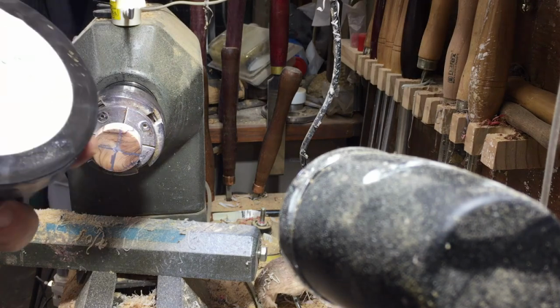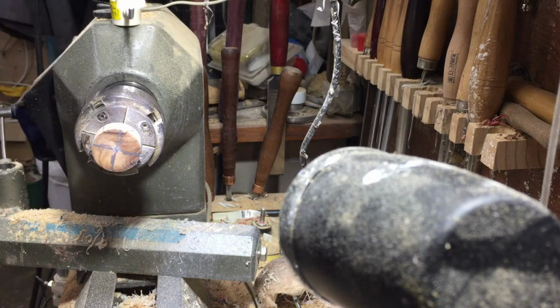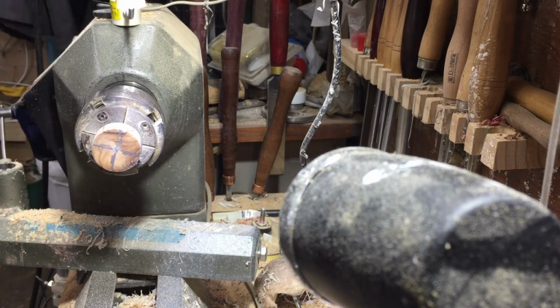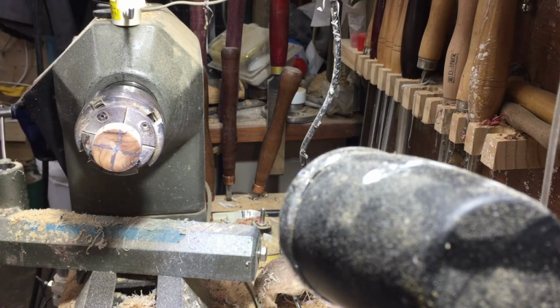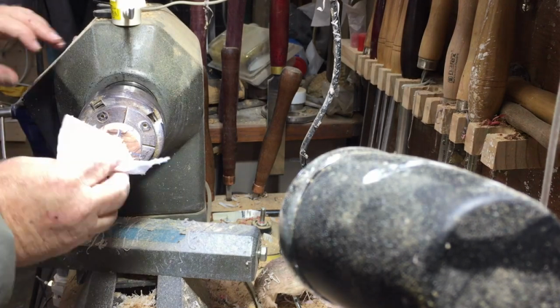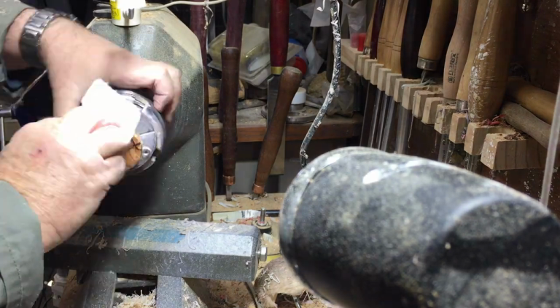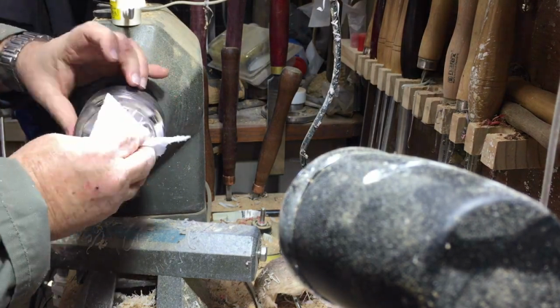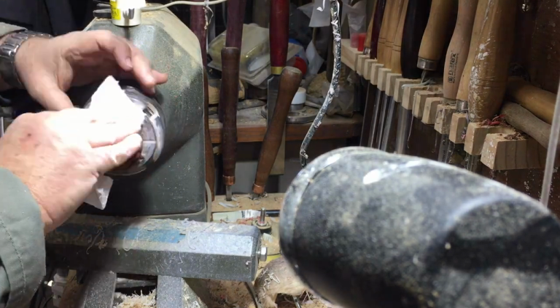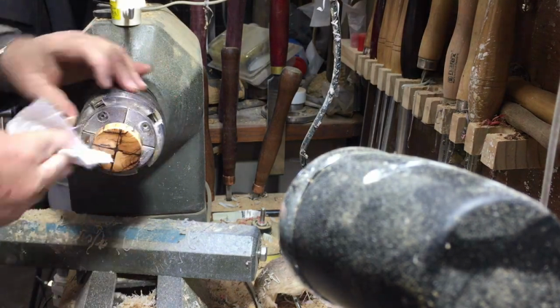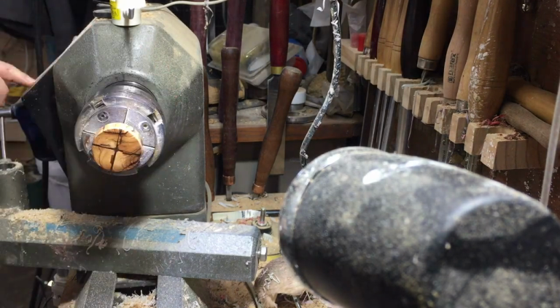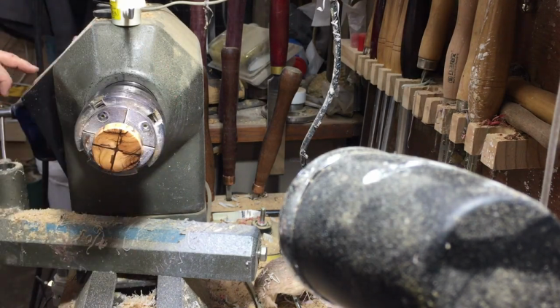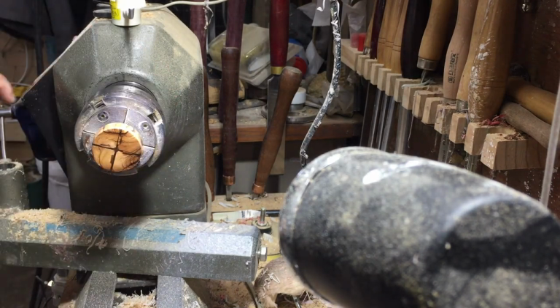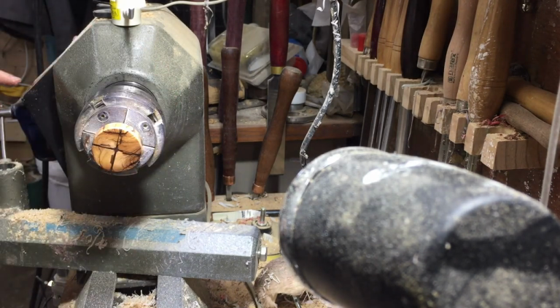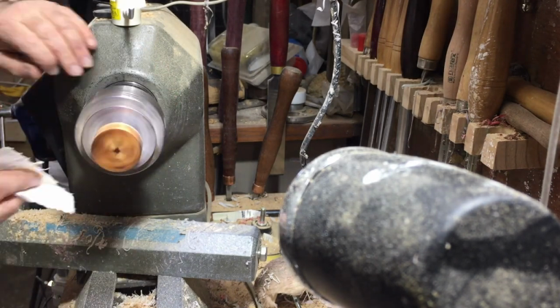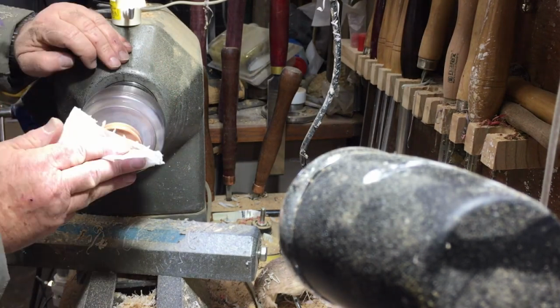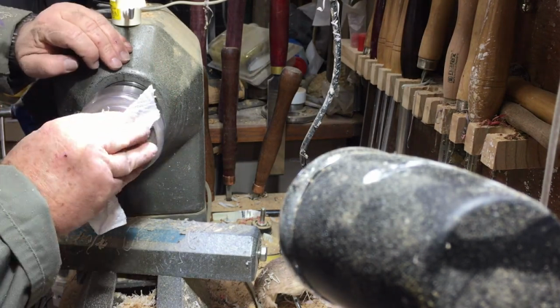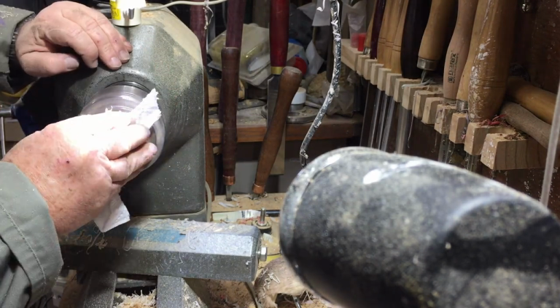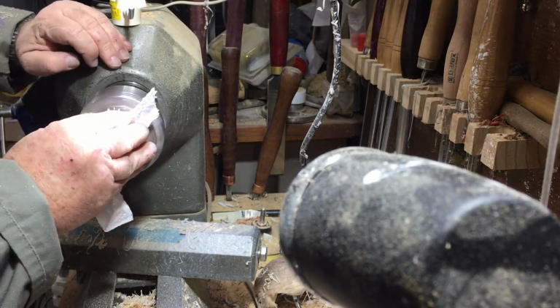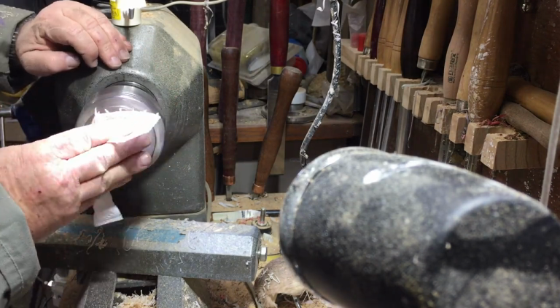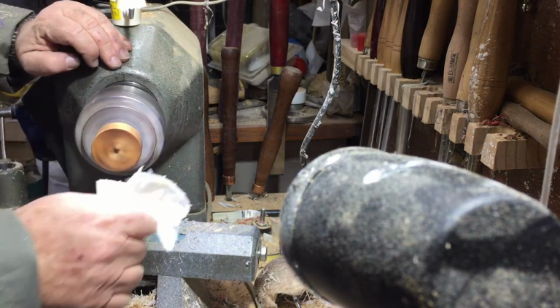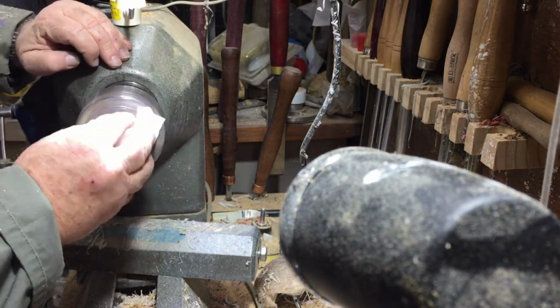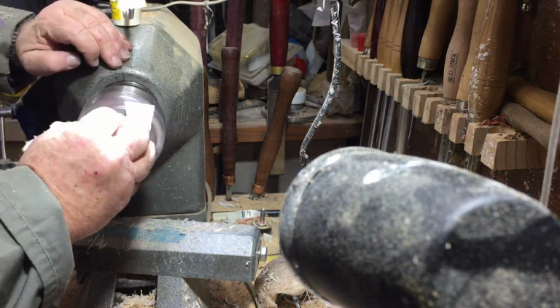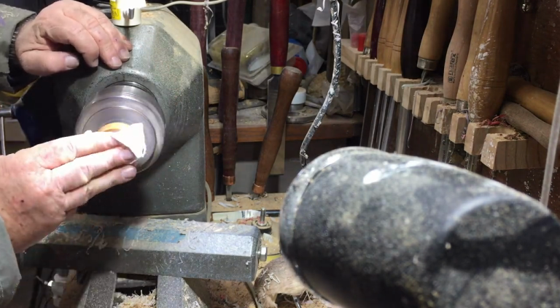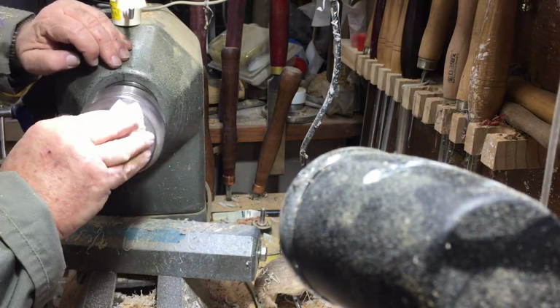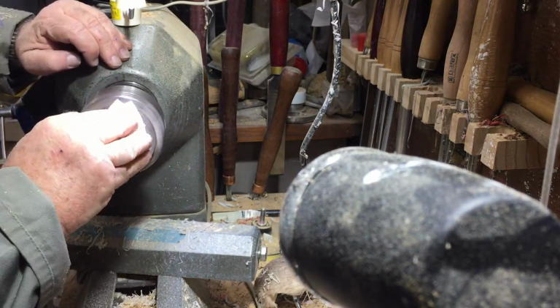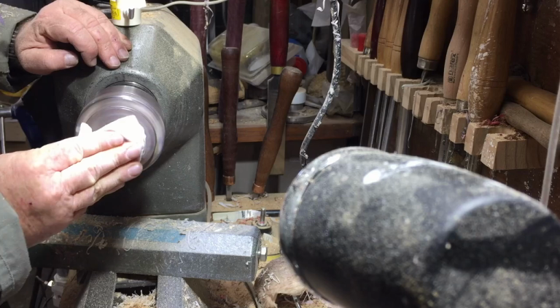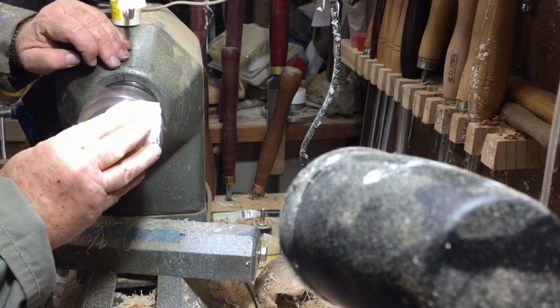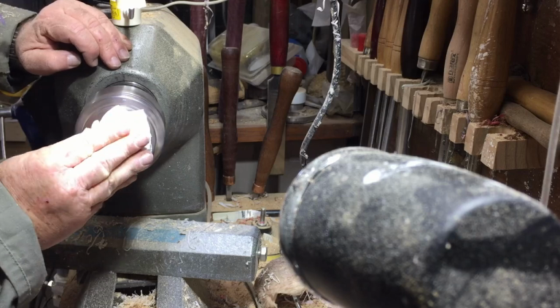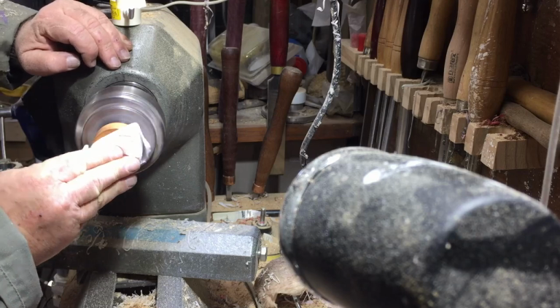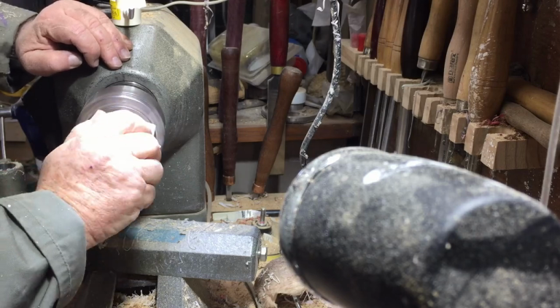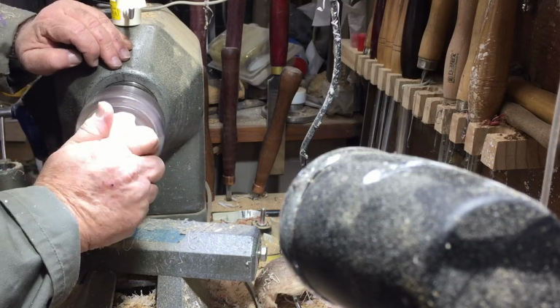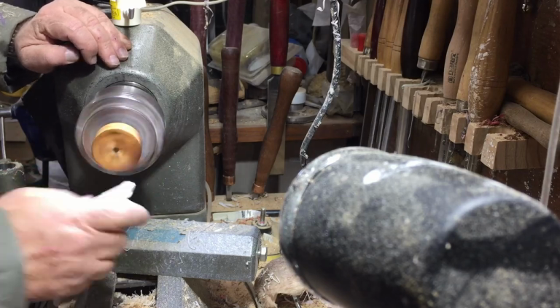A little bit of Yorkshire grit and it's ready — it's almost finished. I think it's actually finished.